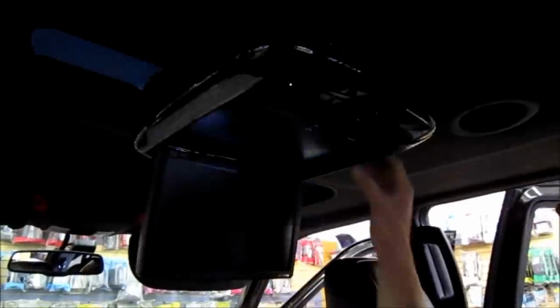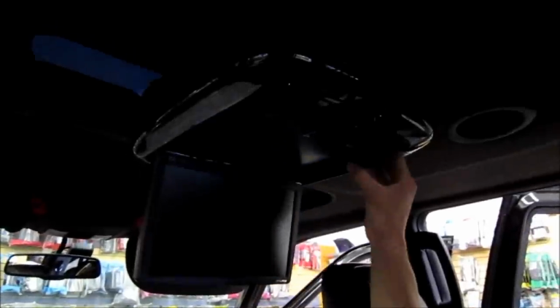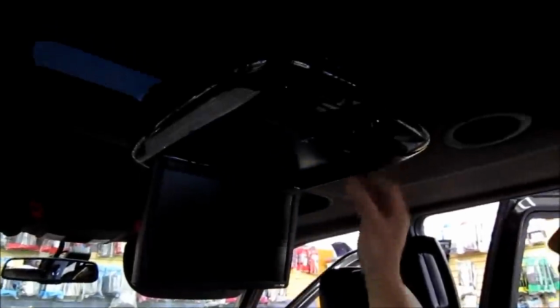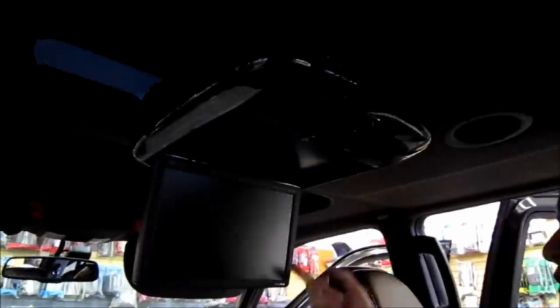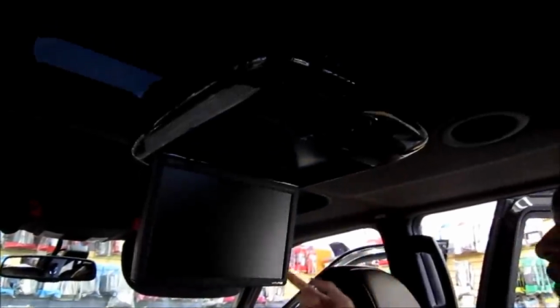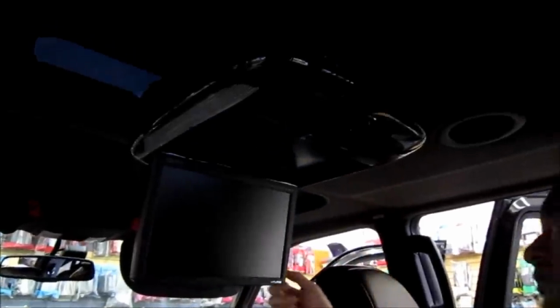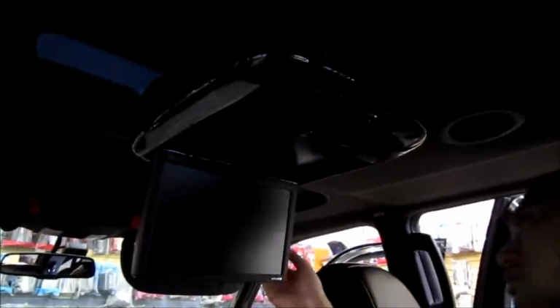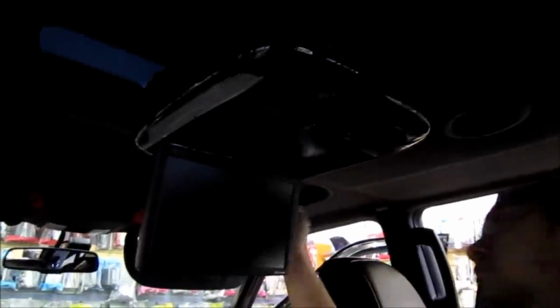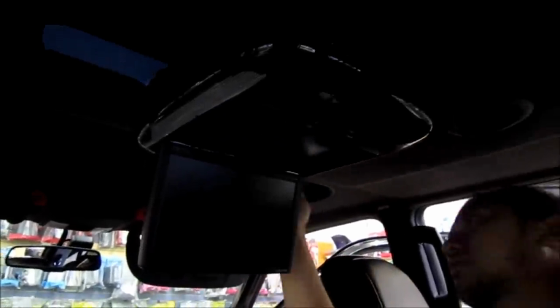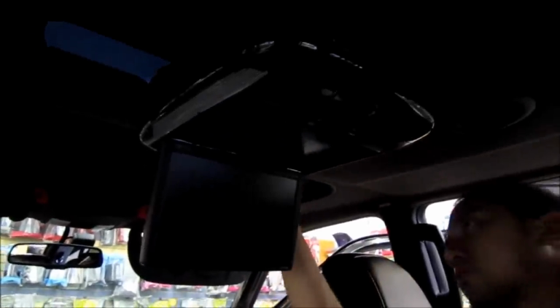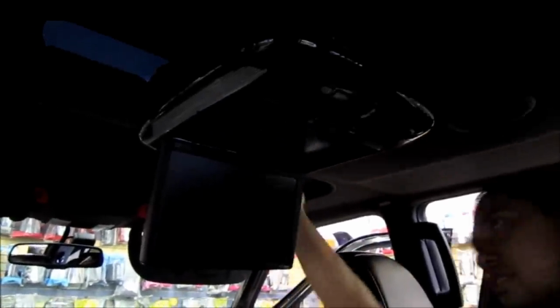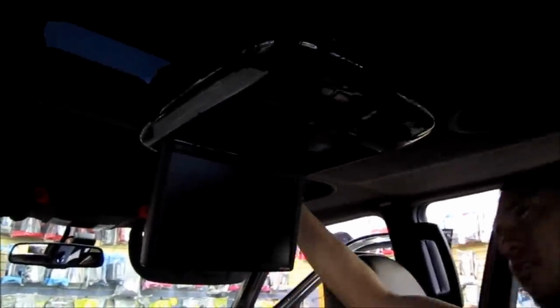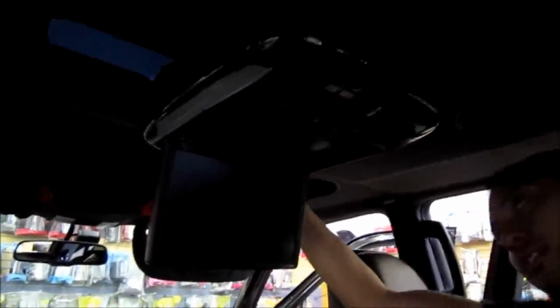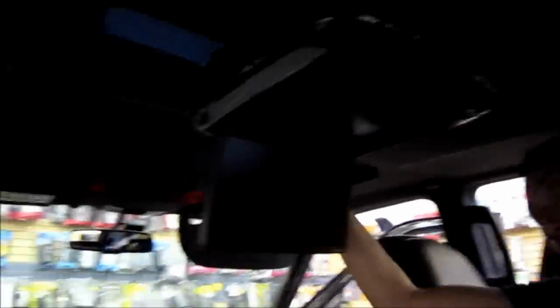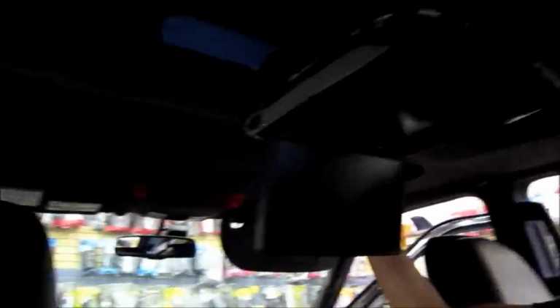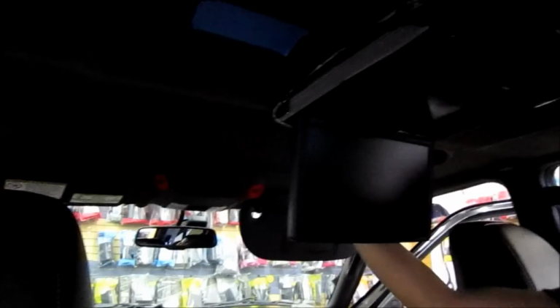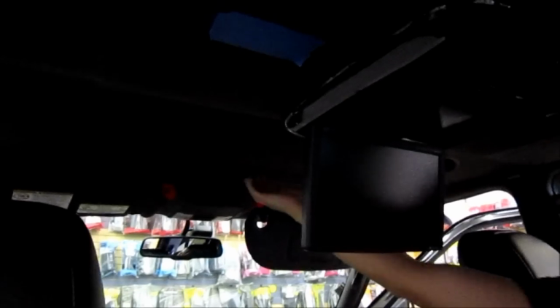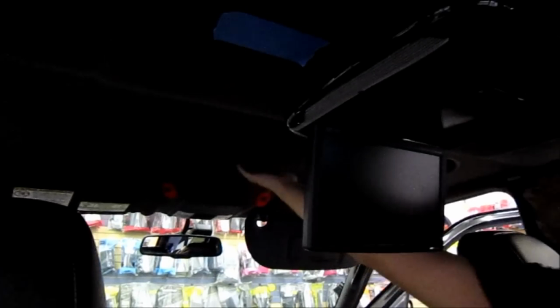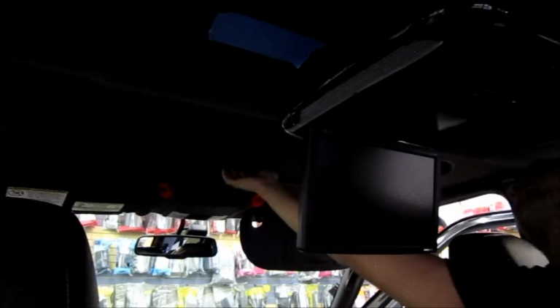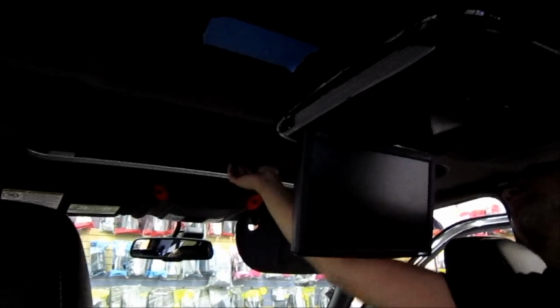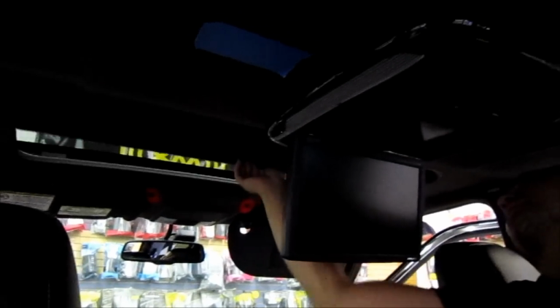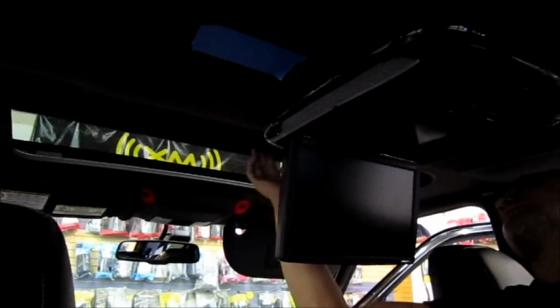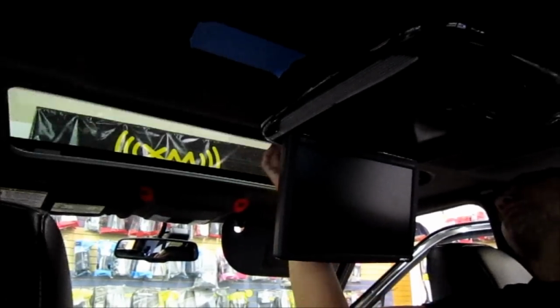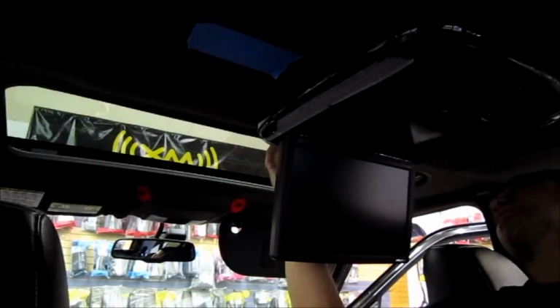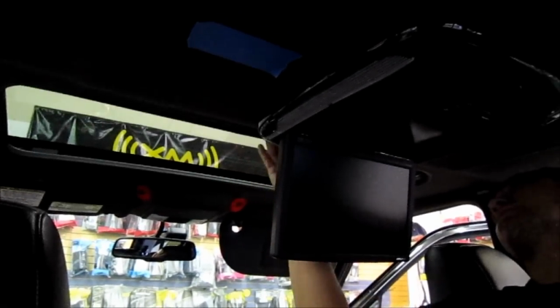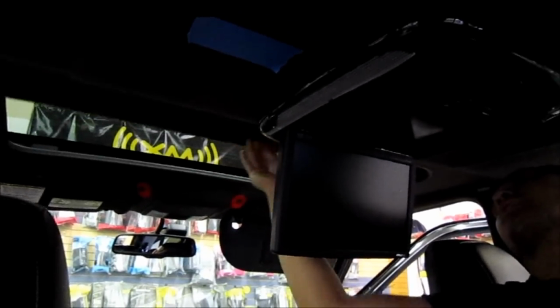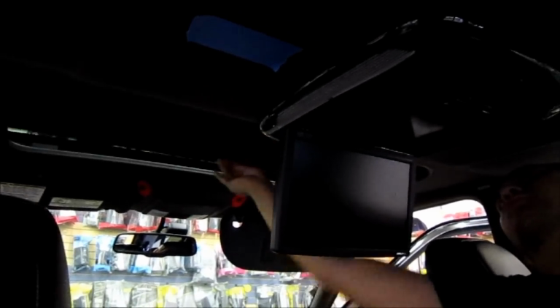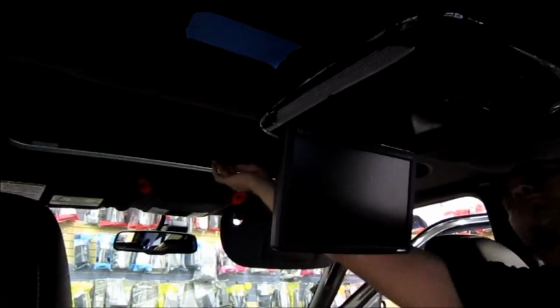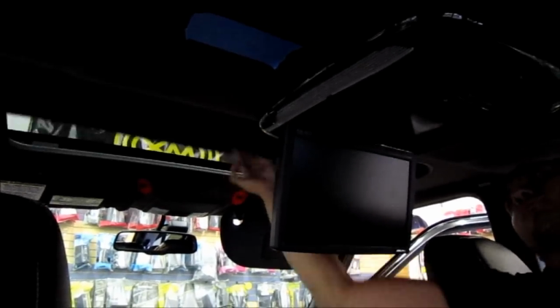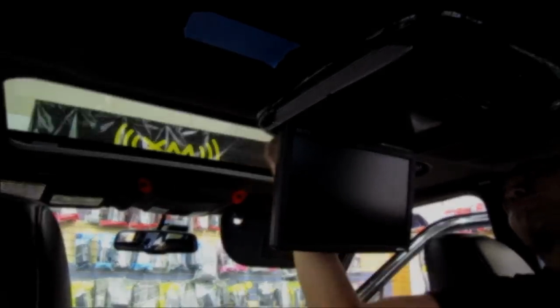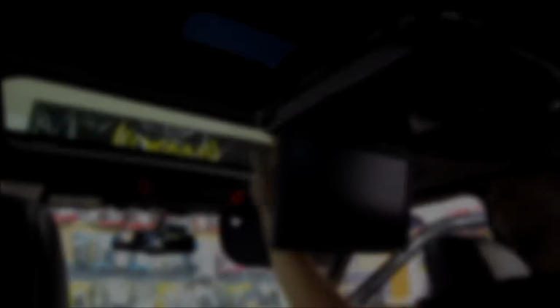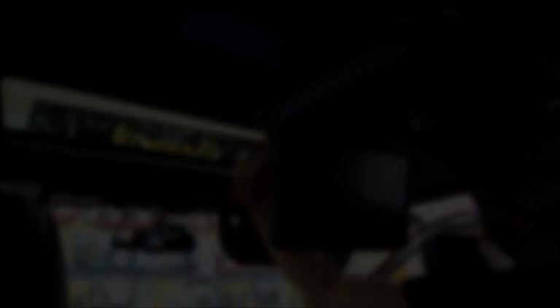And of course do a final test with the sunroof visor — that's the lowest point. Nothing's catching. We're looking good.